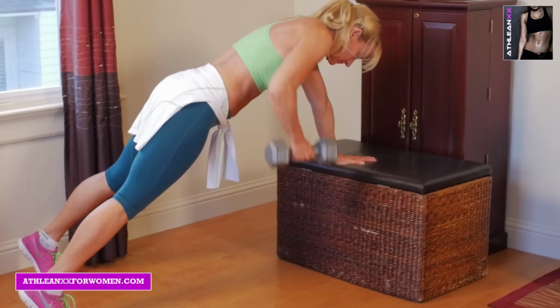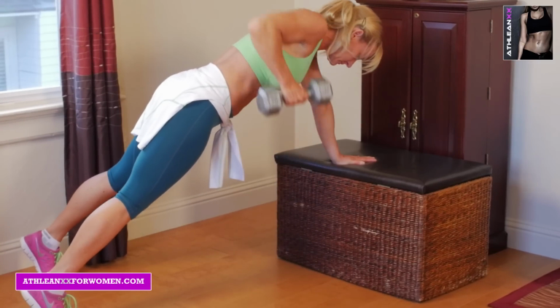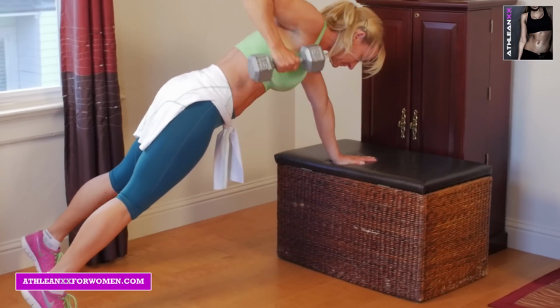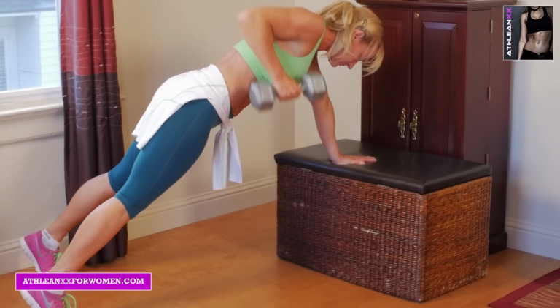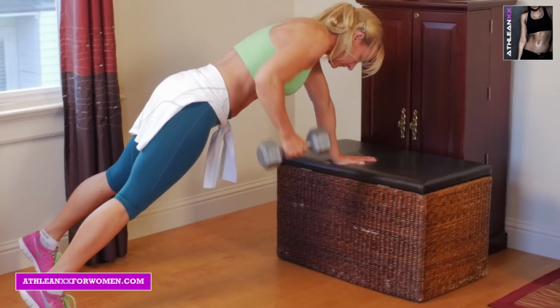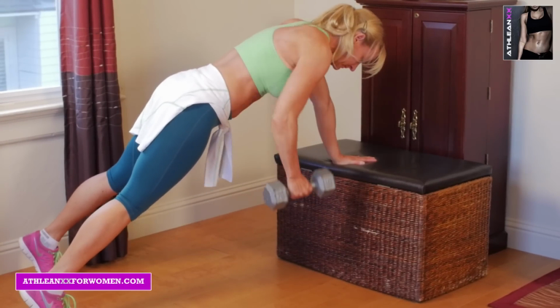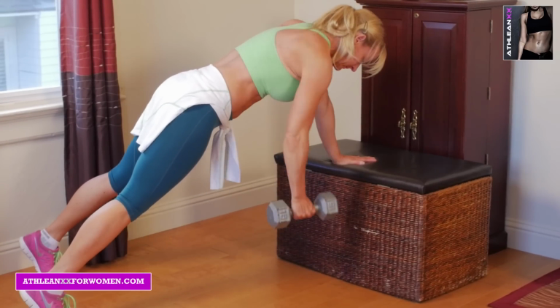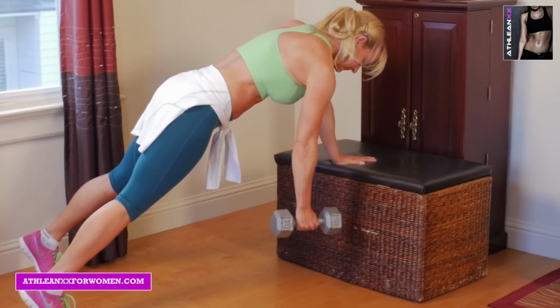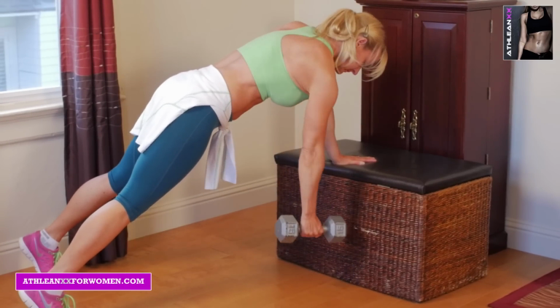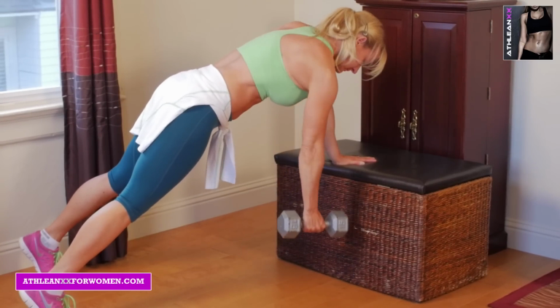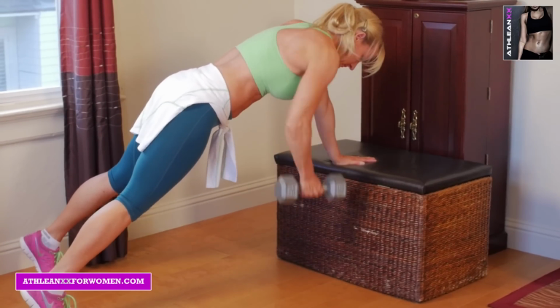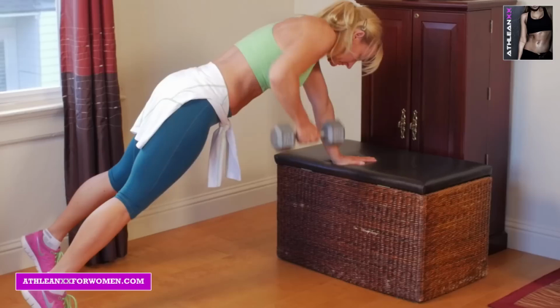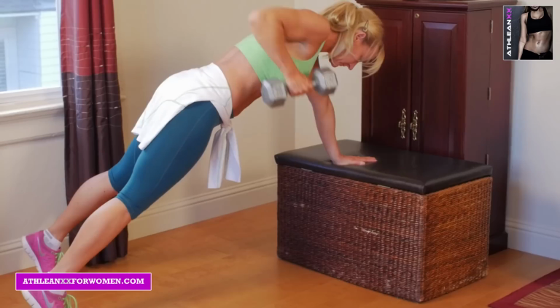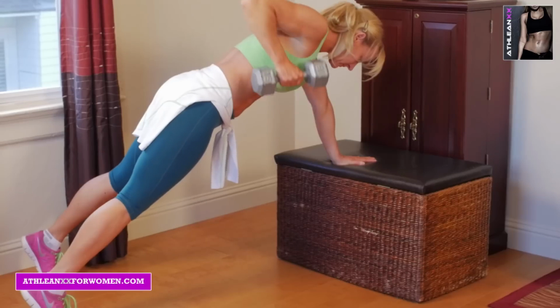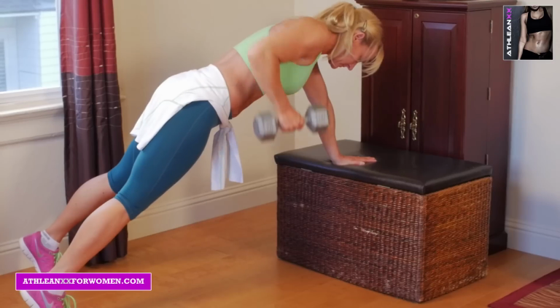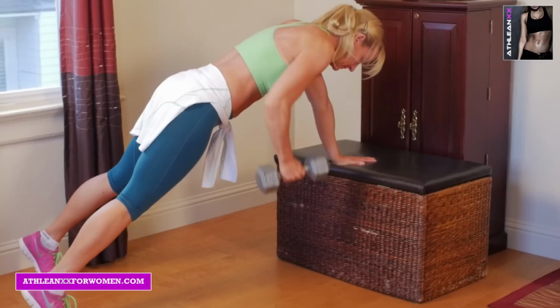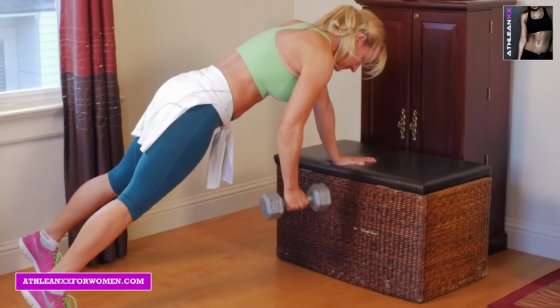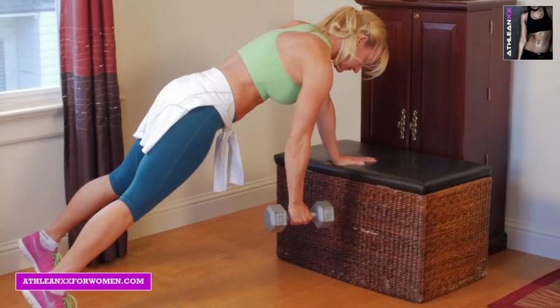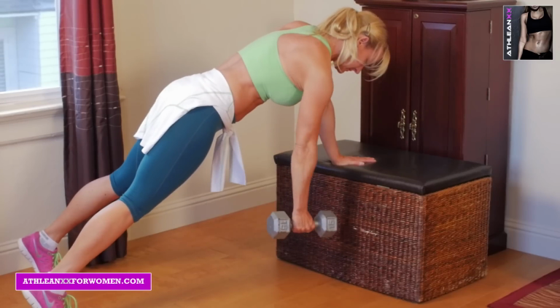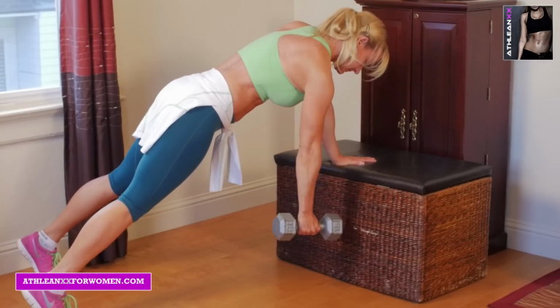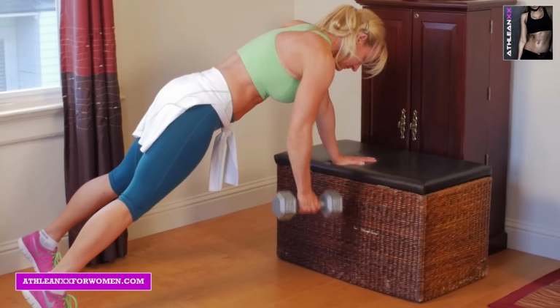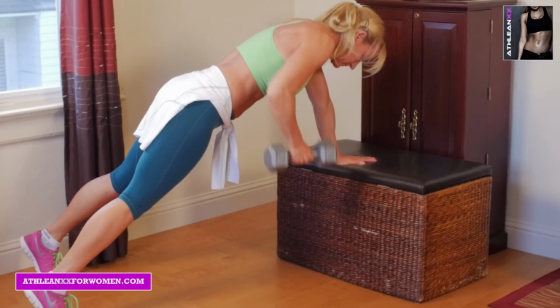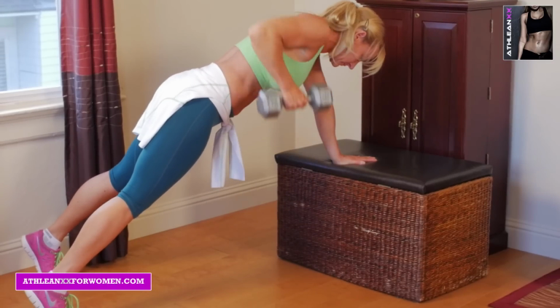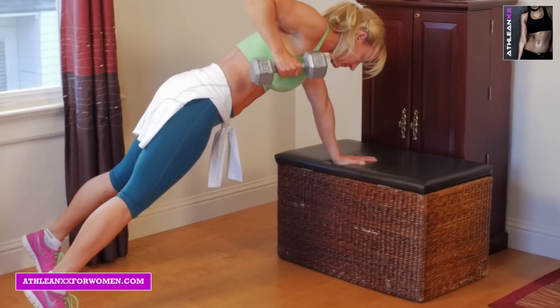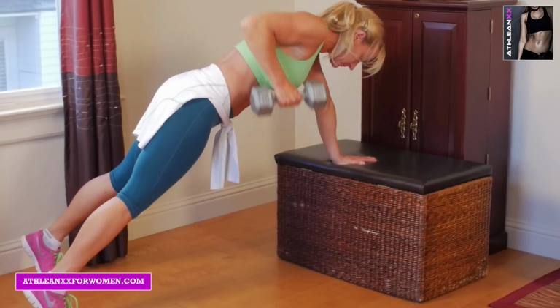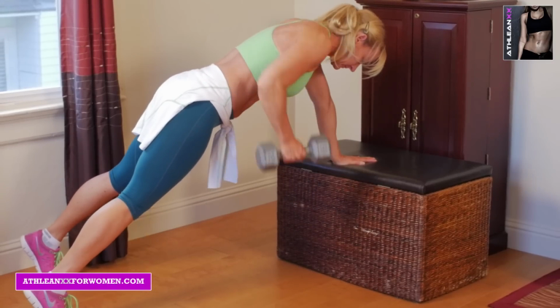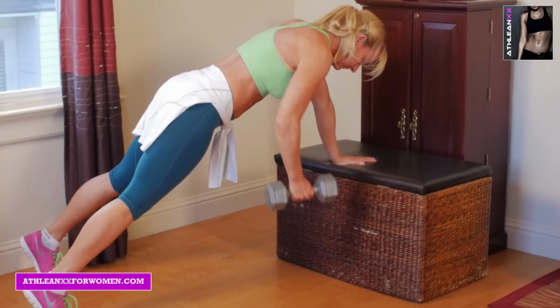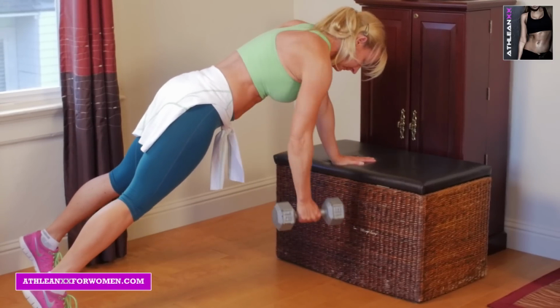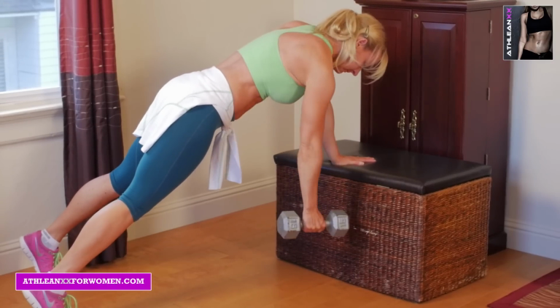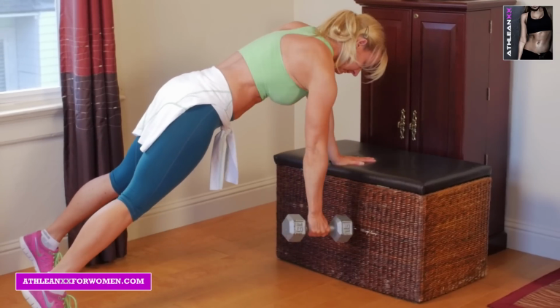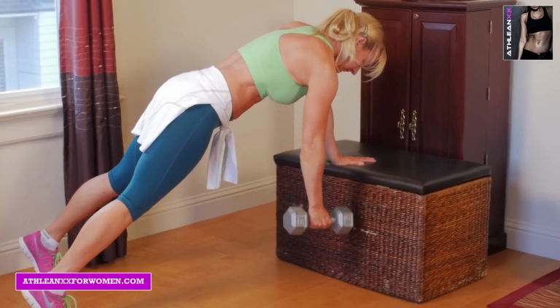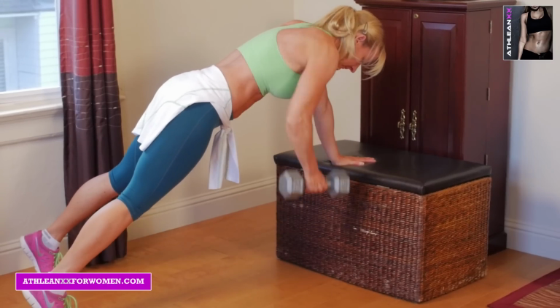Our fourth exercise is plank row. Get into a one-arm plank, row that weight, really driving that elbow up towards the ceiling.